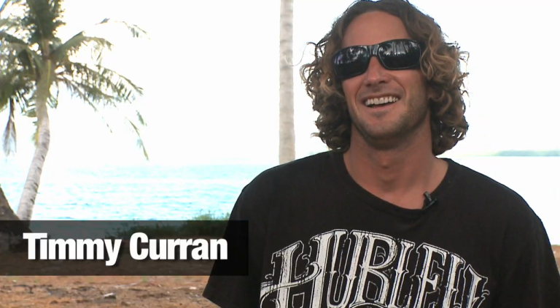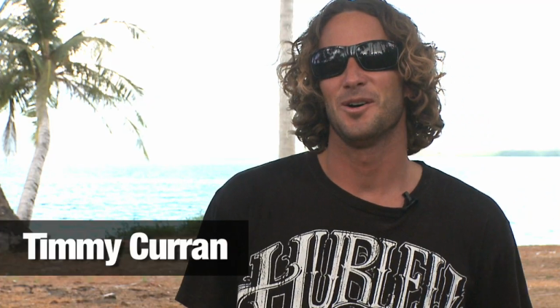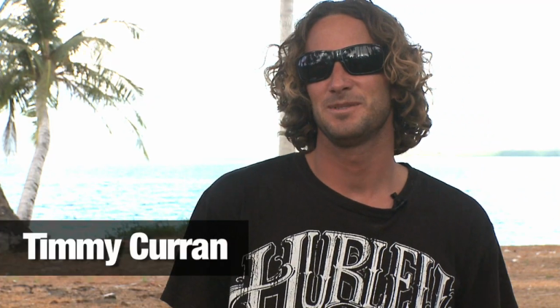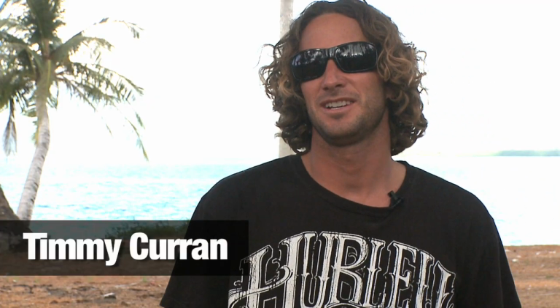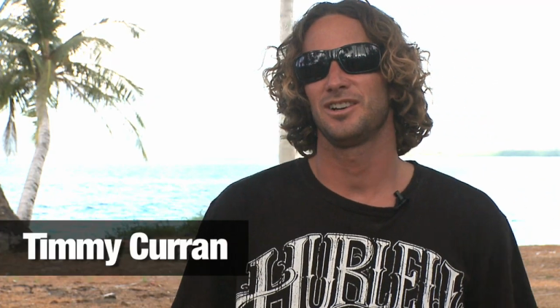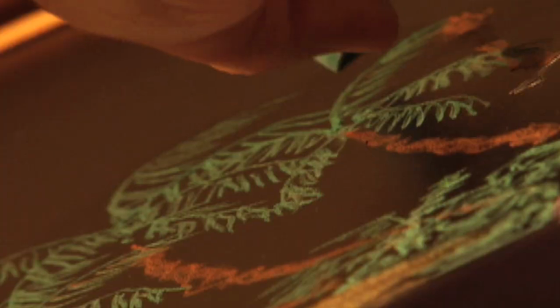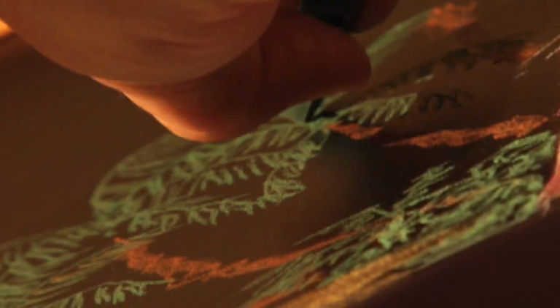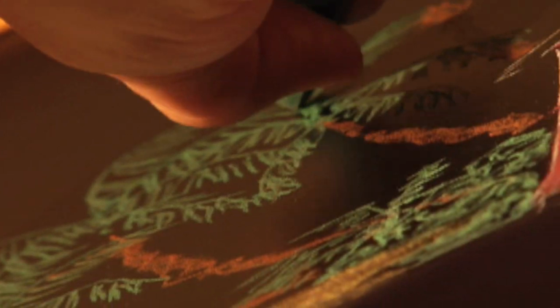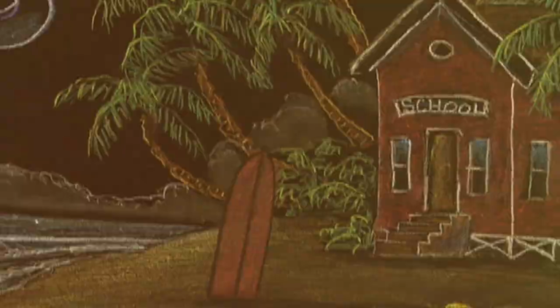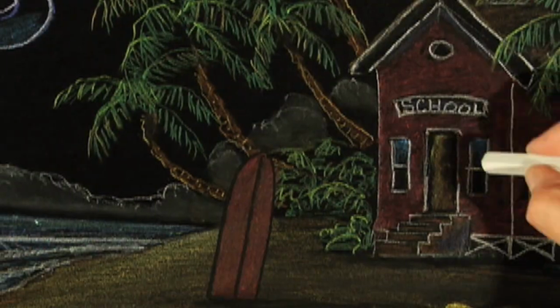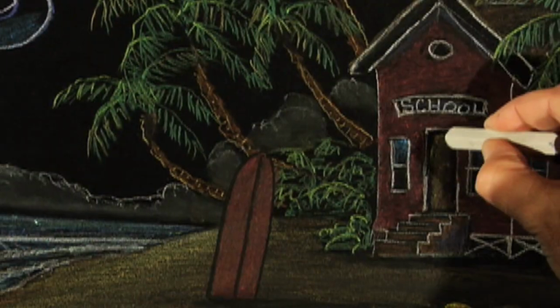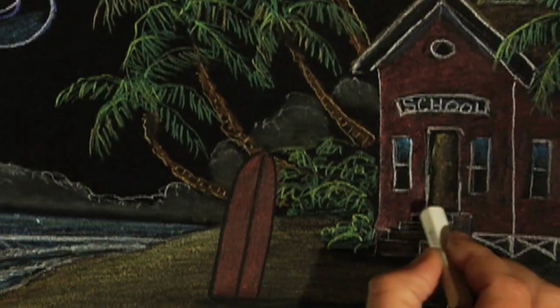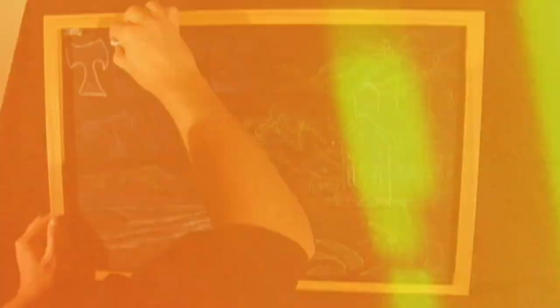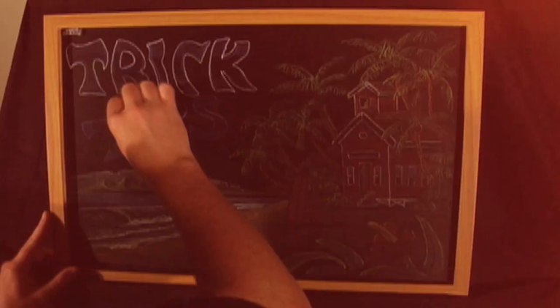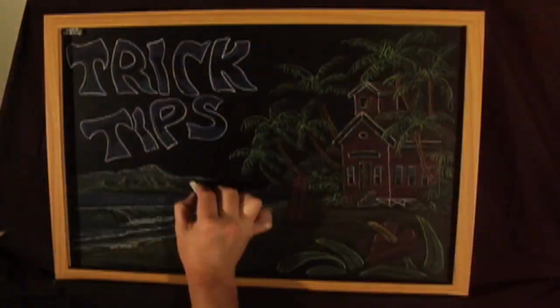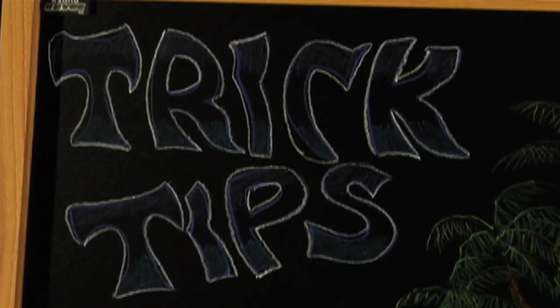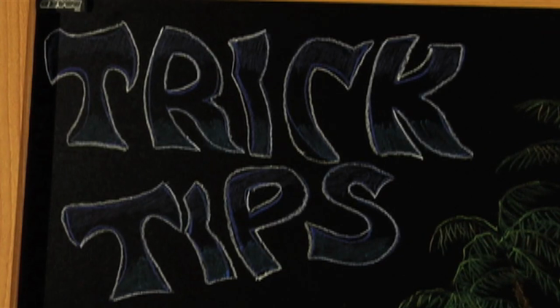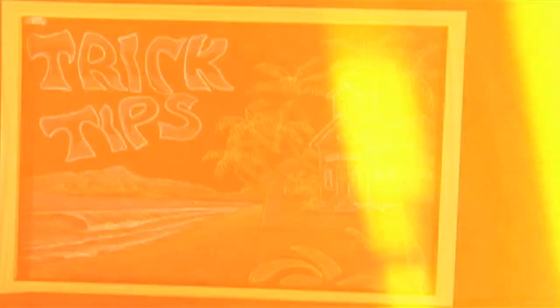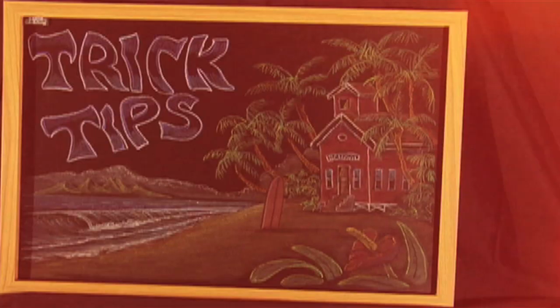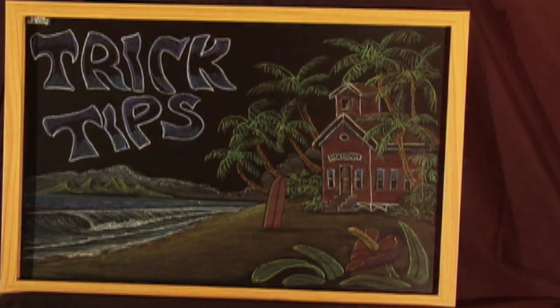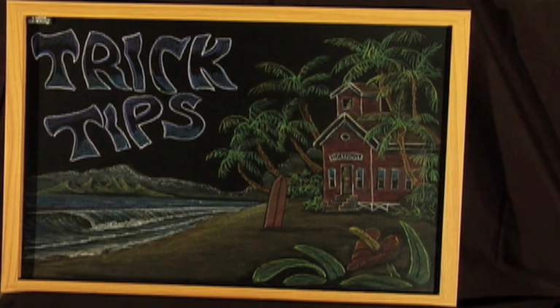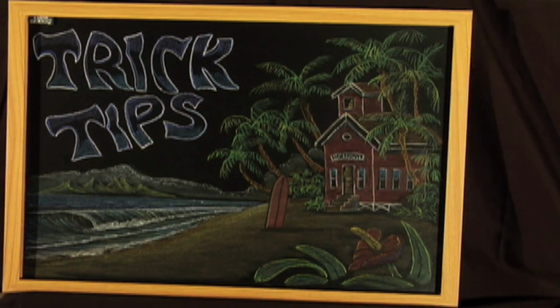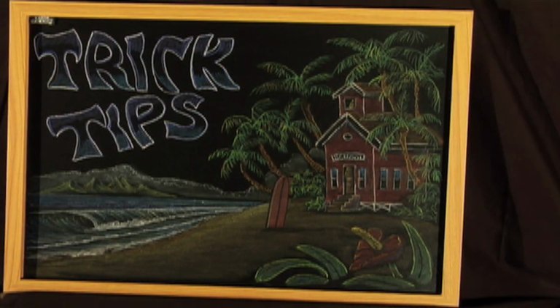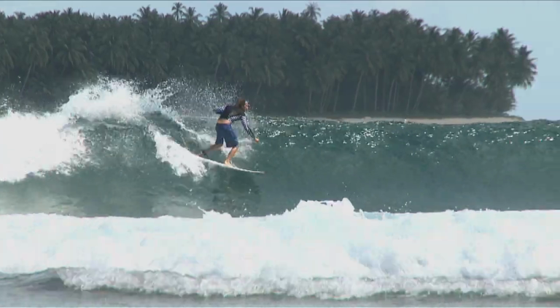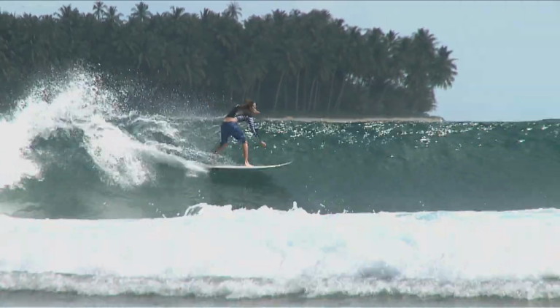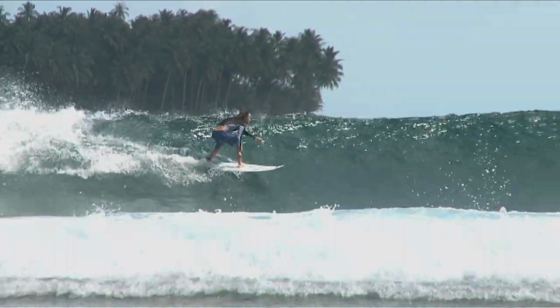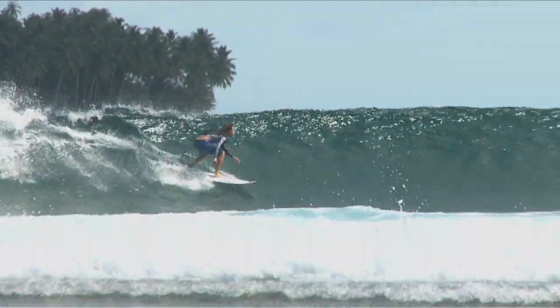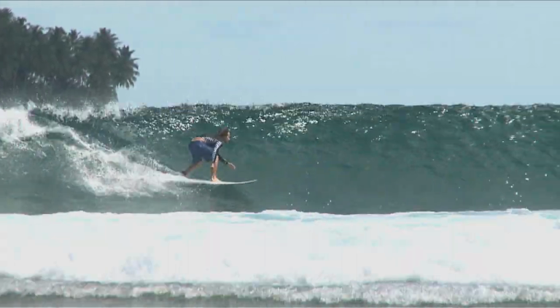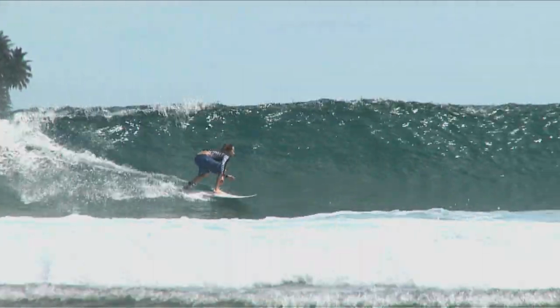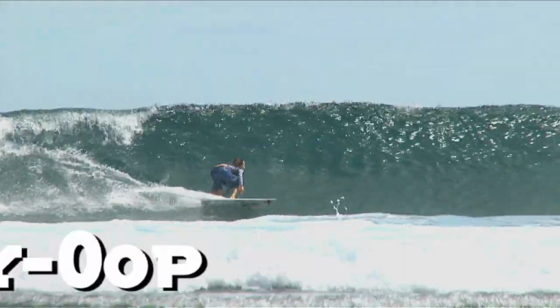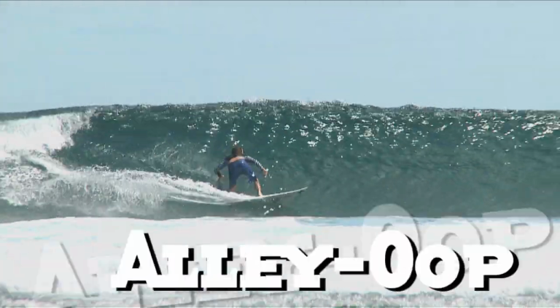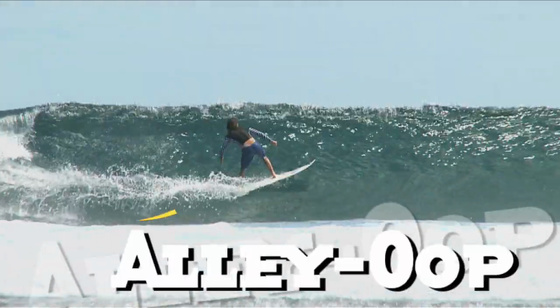Hello, I'm Timmy Curran and you're watching Surfline's Trick Tips. Today we're going to be talking about the alley-oop.